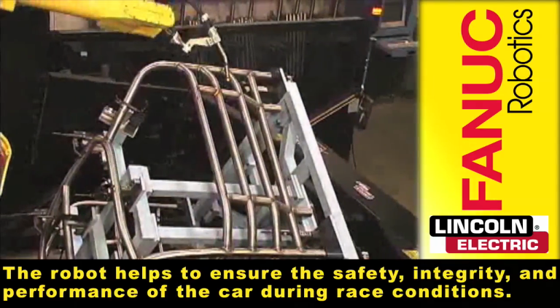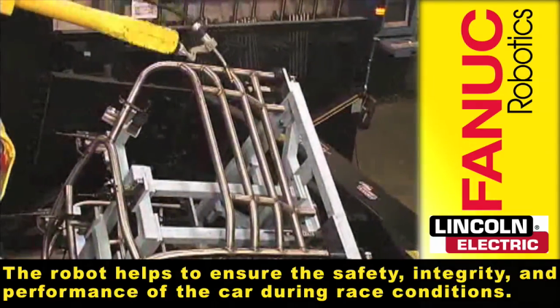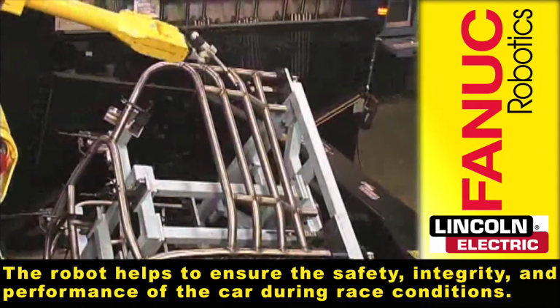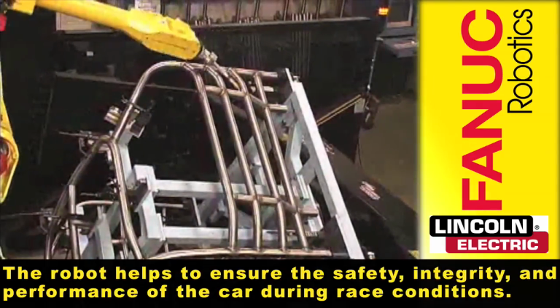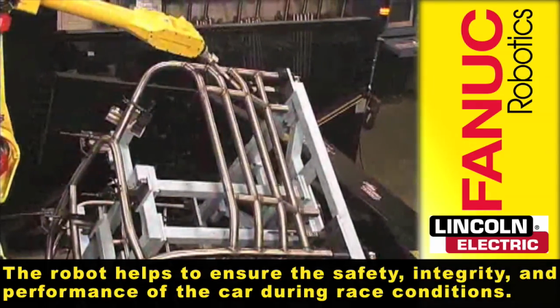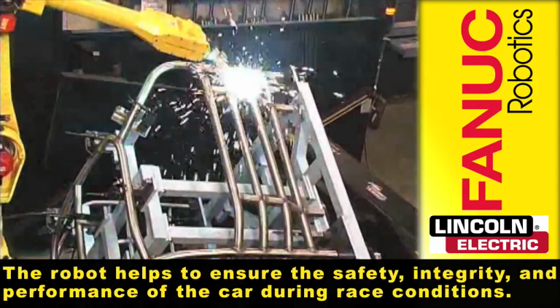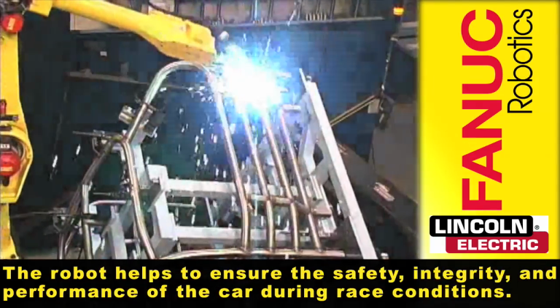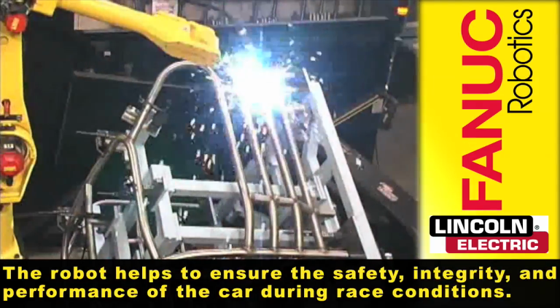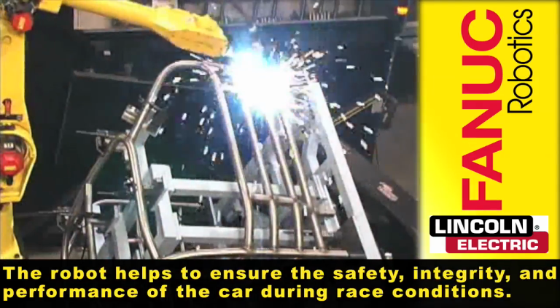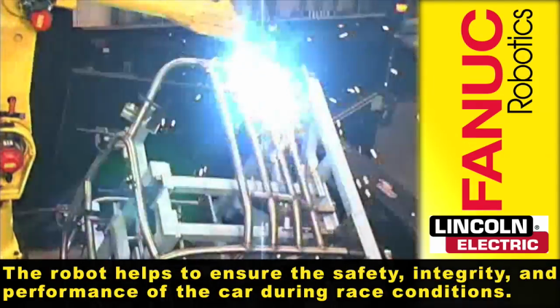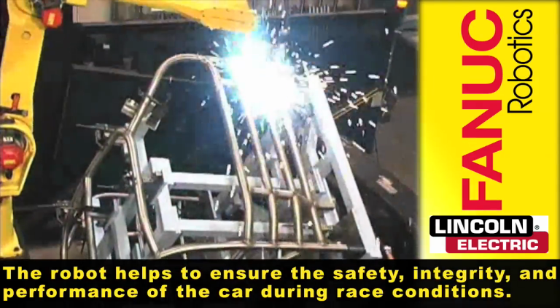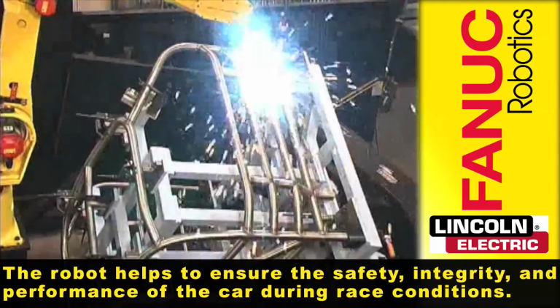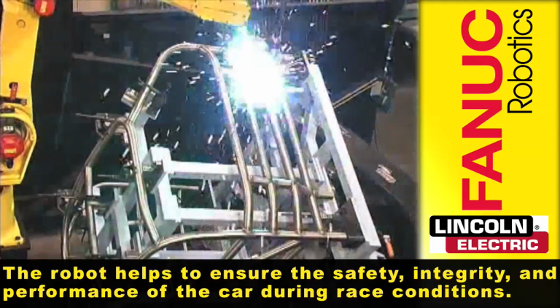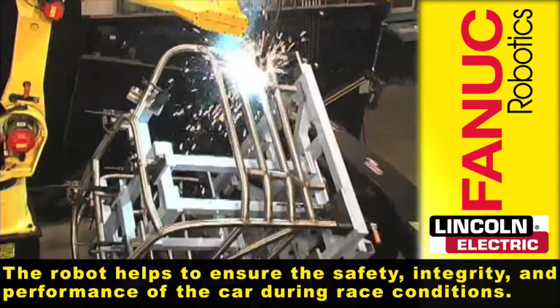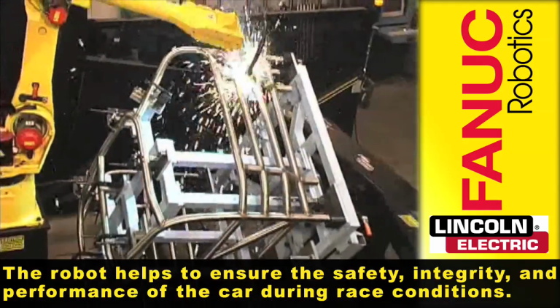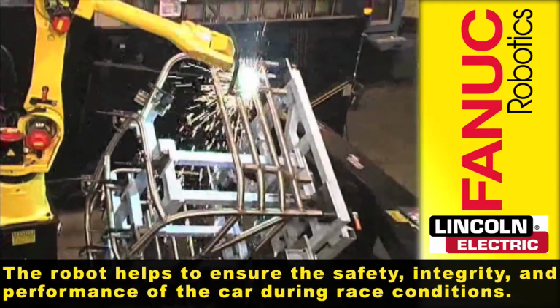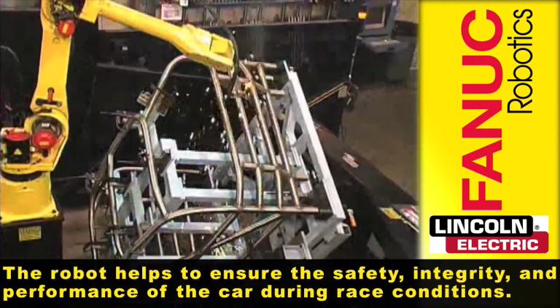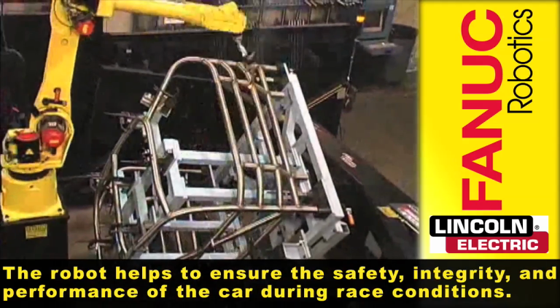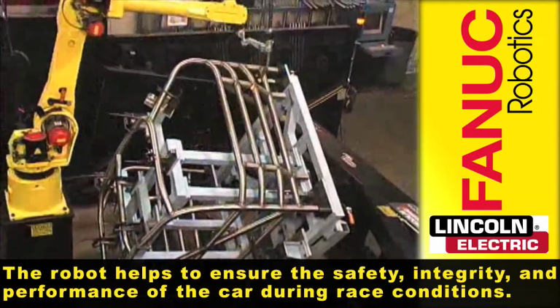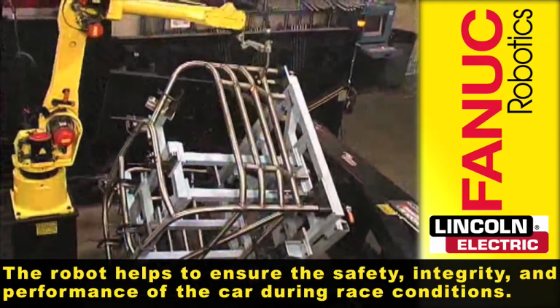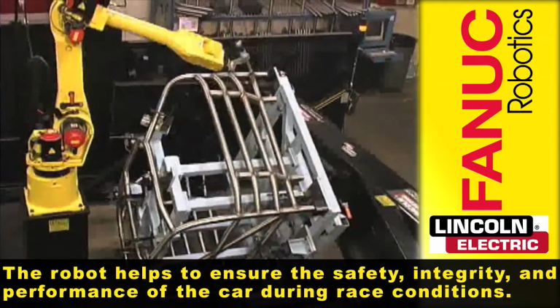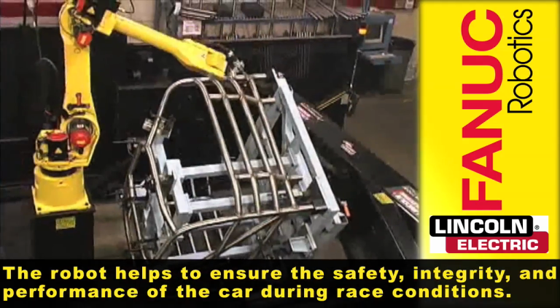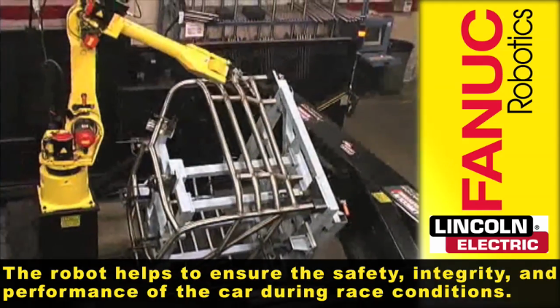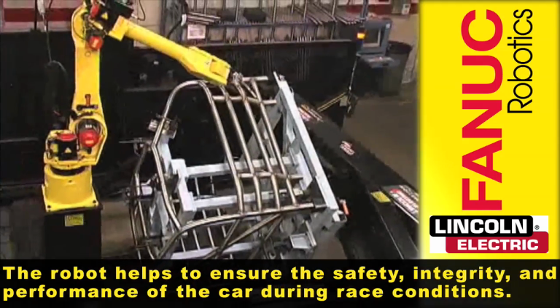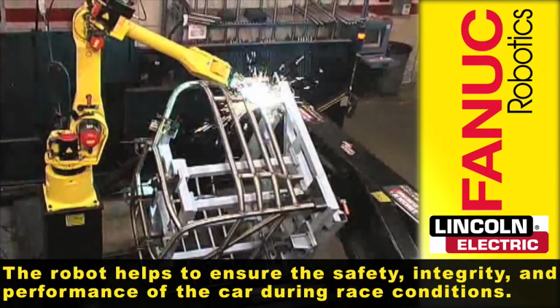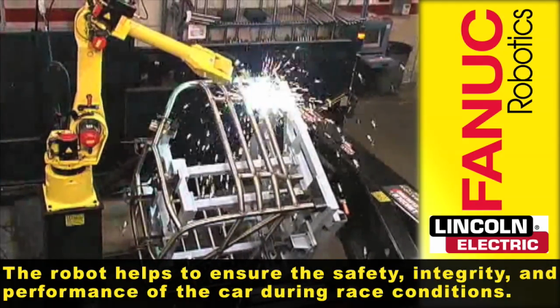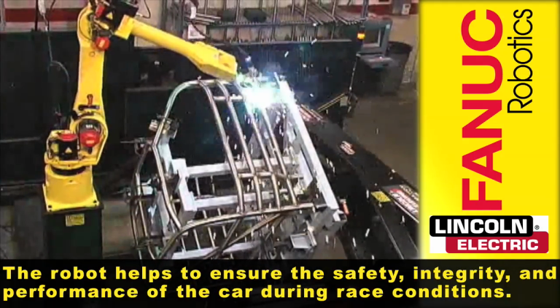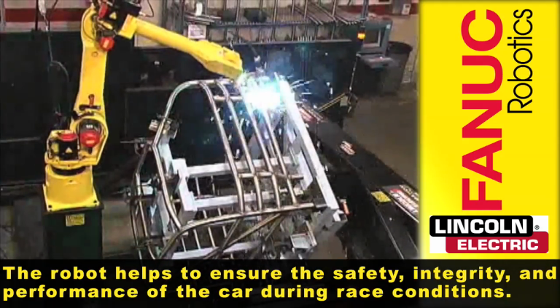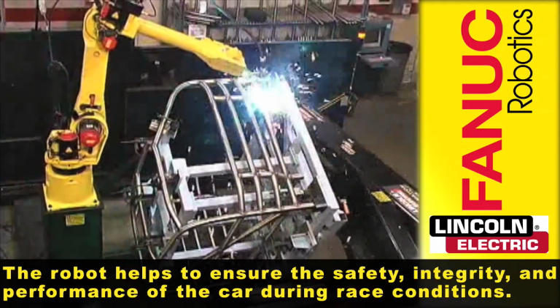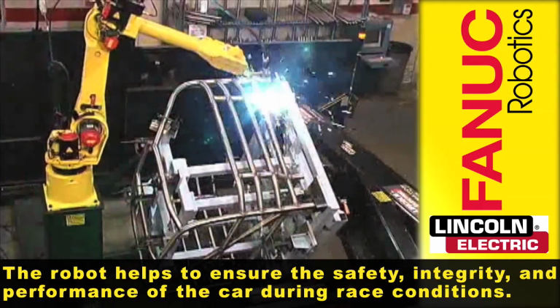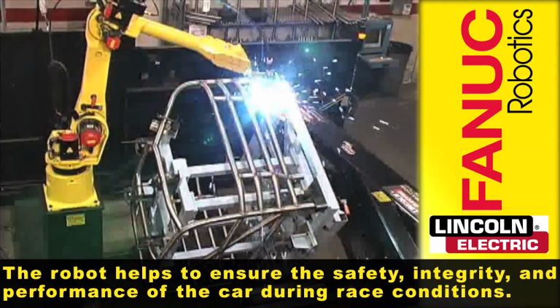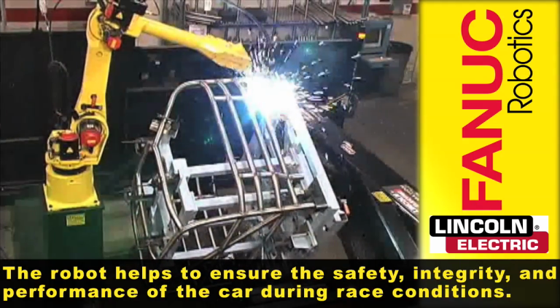The robot helps to ensure the safety, integrity, and performance of the car during race conditions.